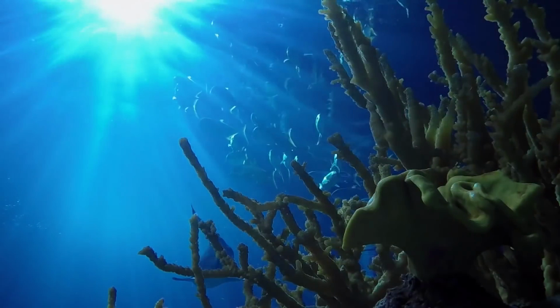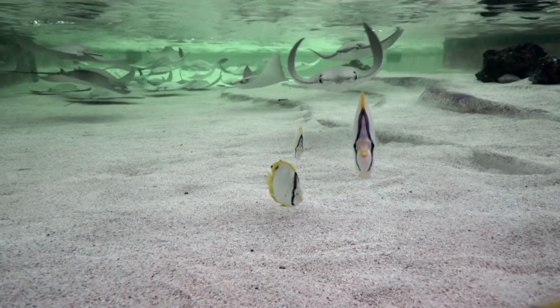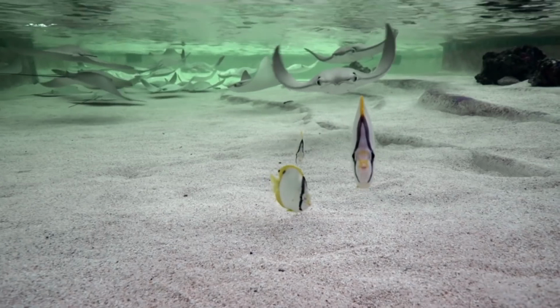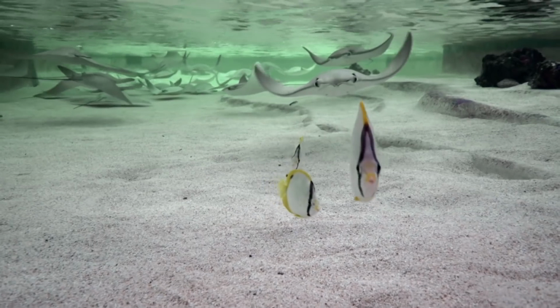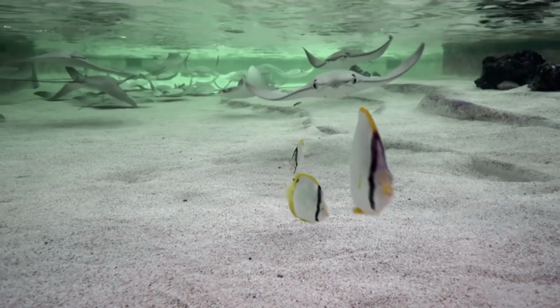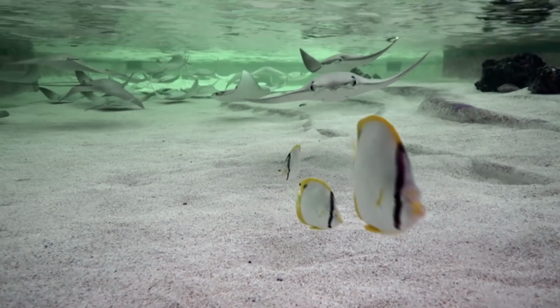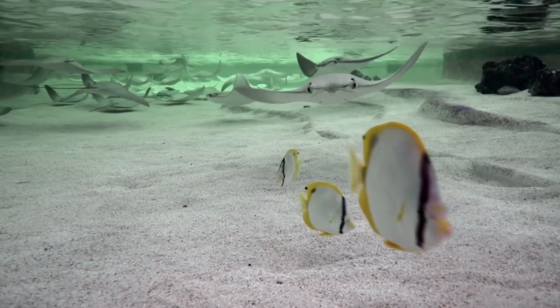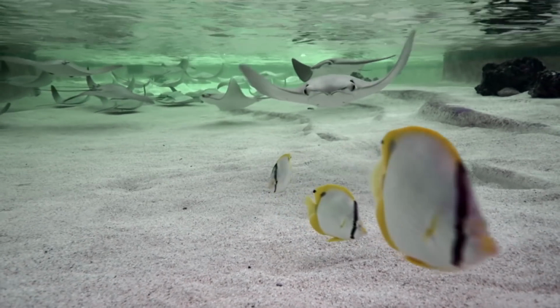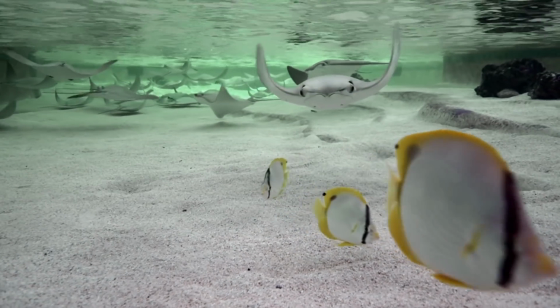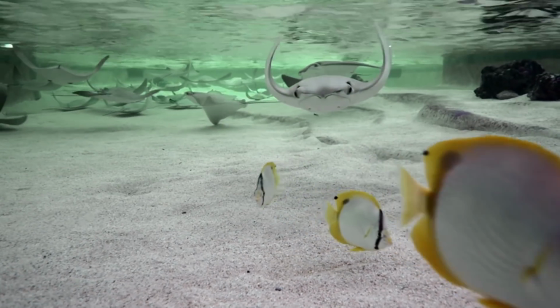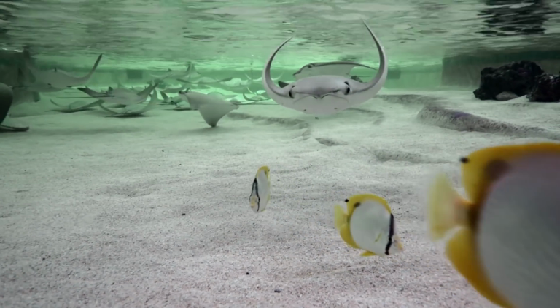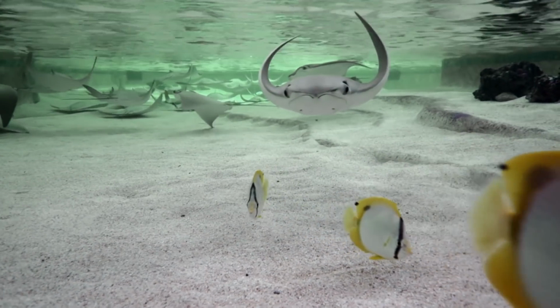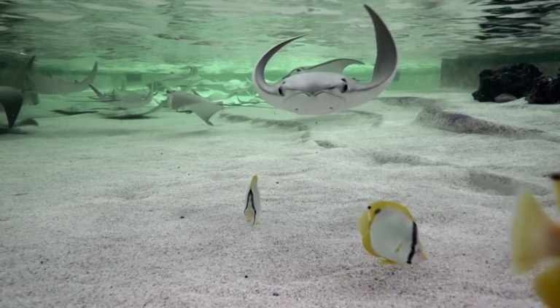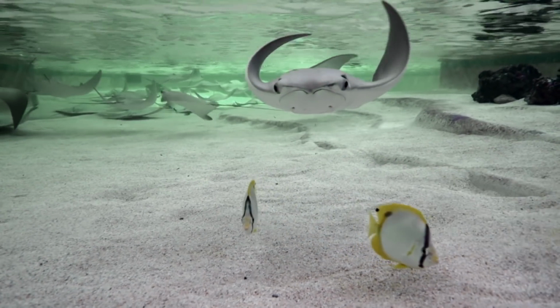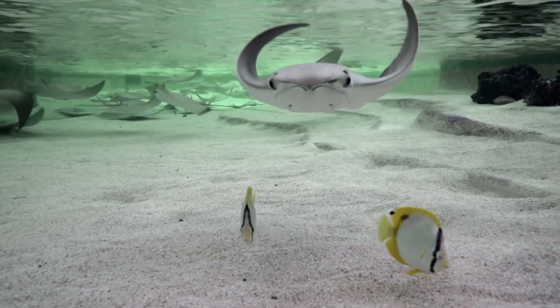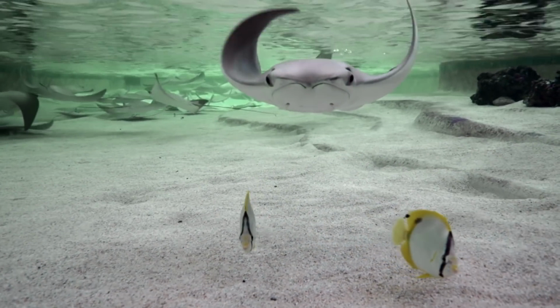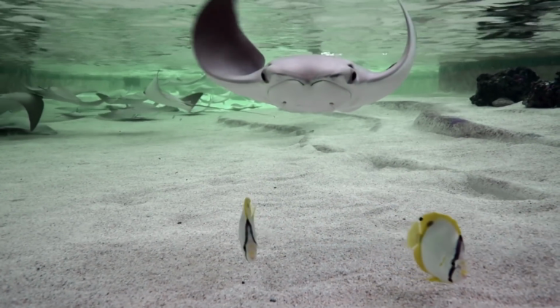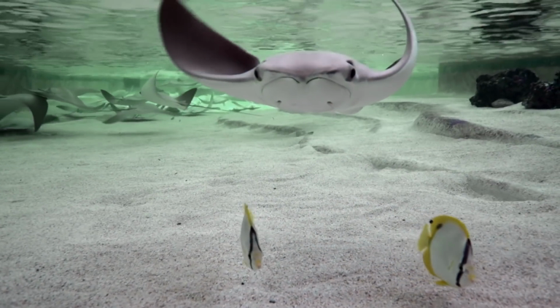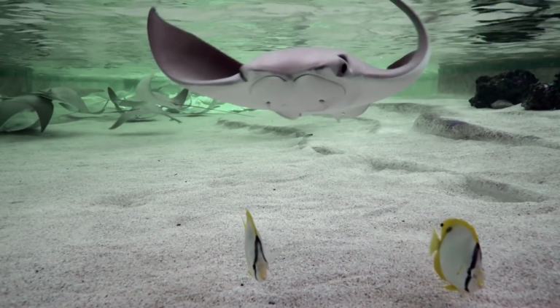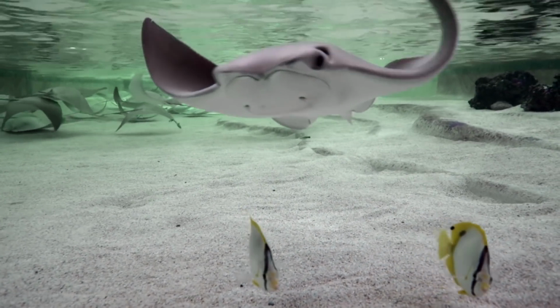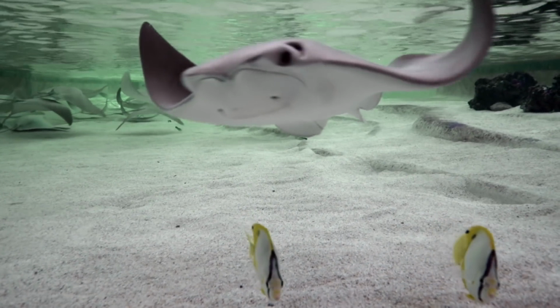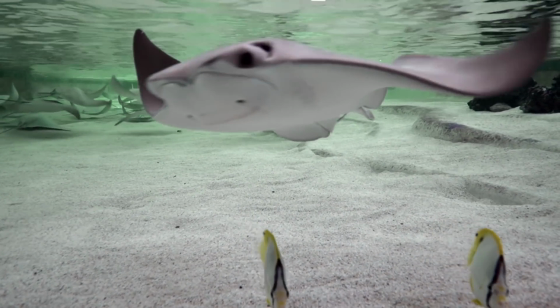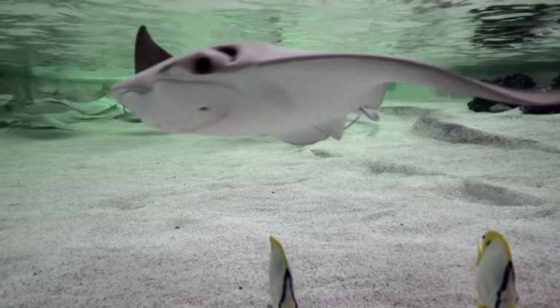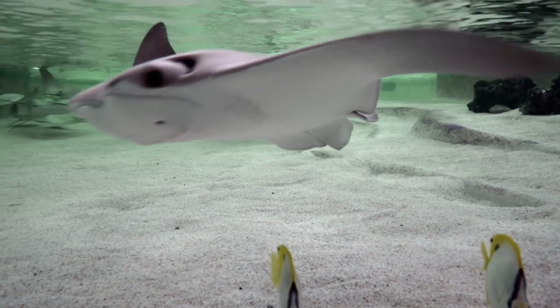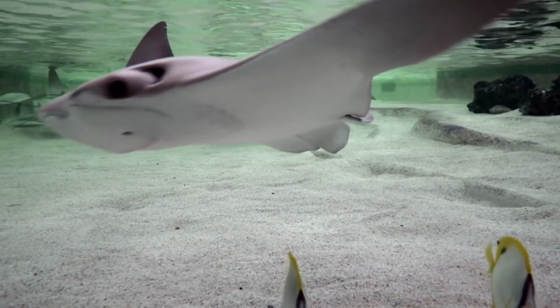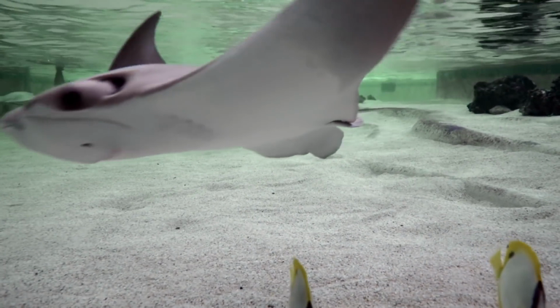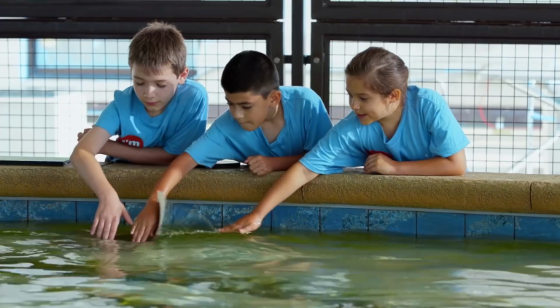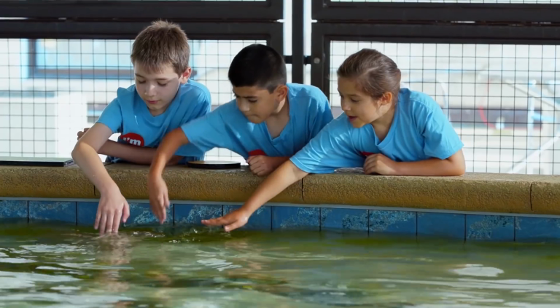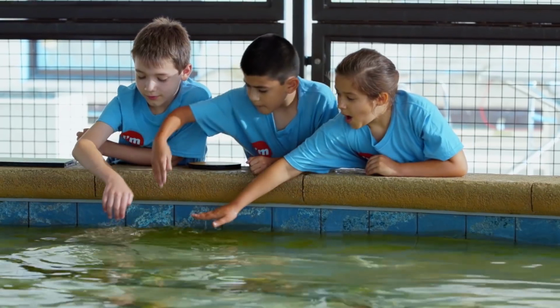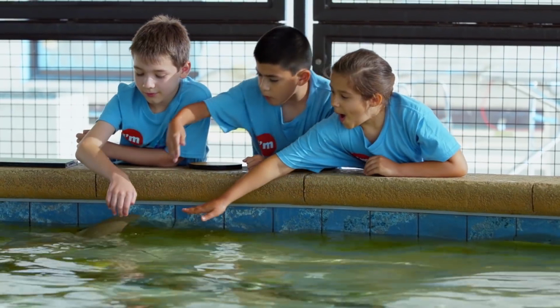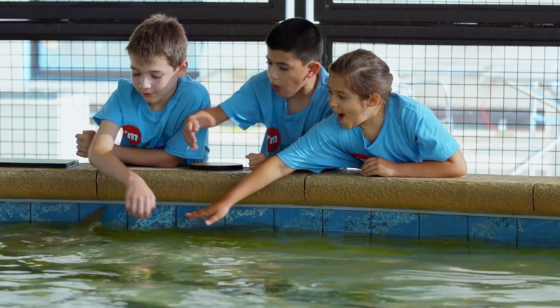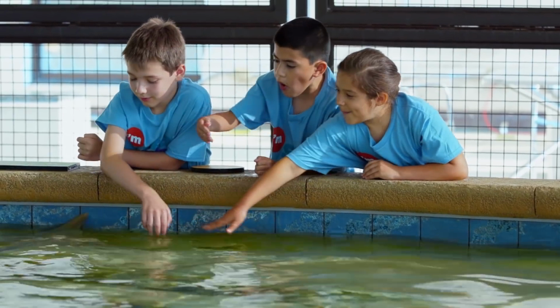Oh gosh. Oh, look — oh, that was so good. There it is, it's coming. Whoa!